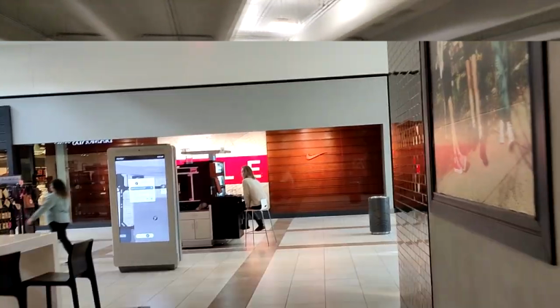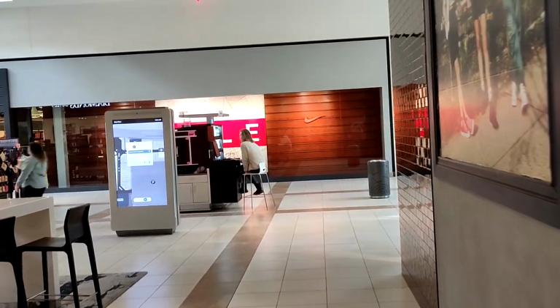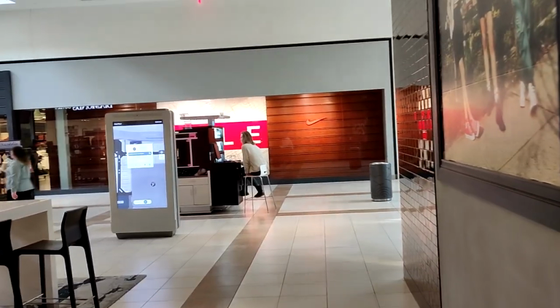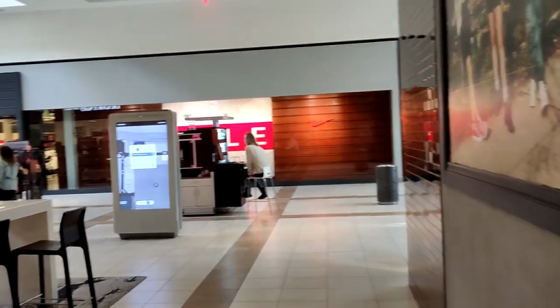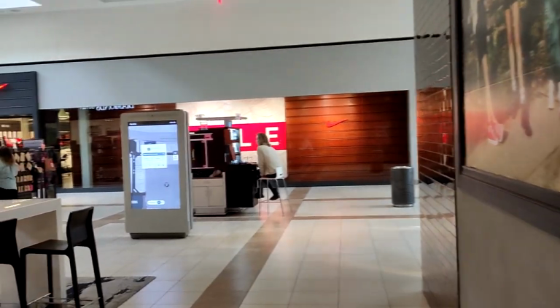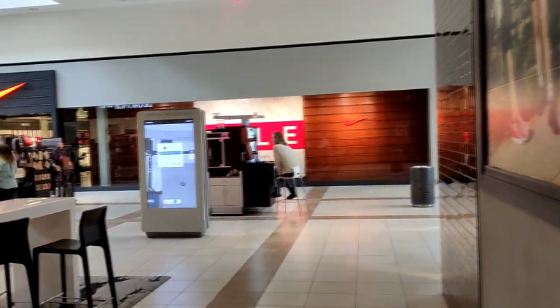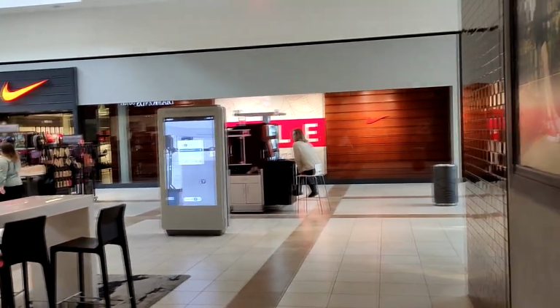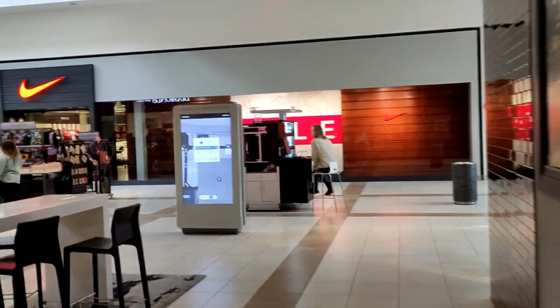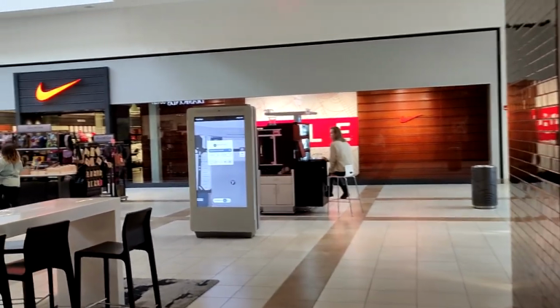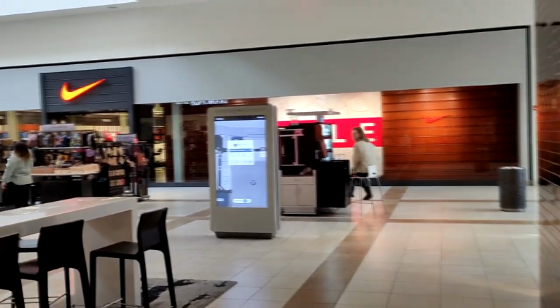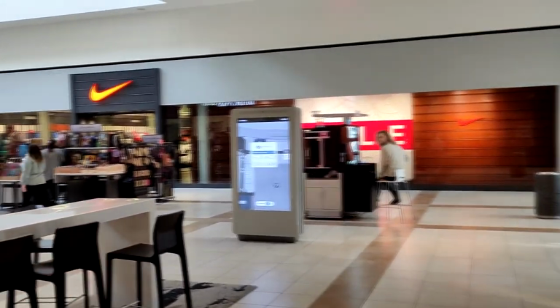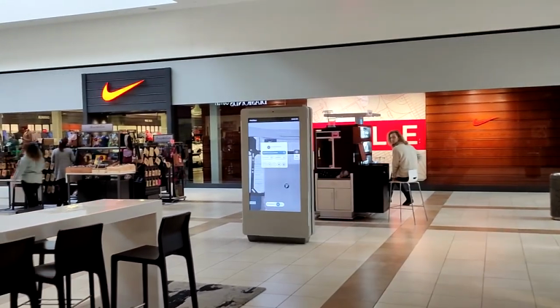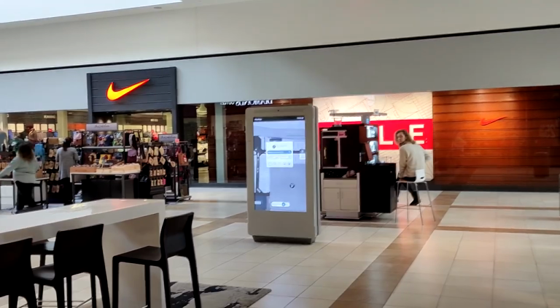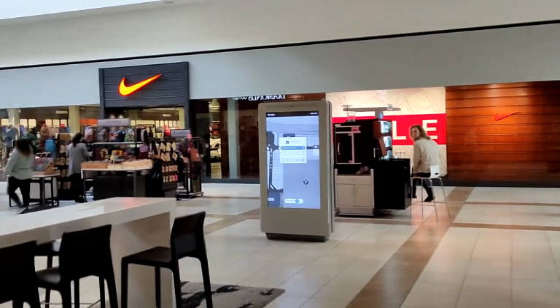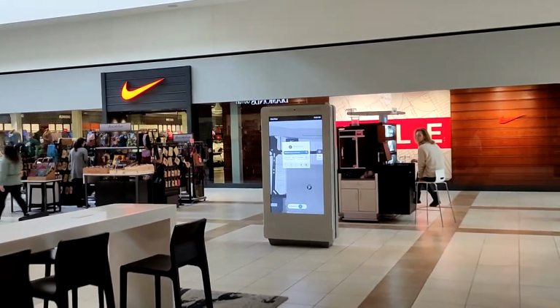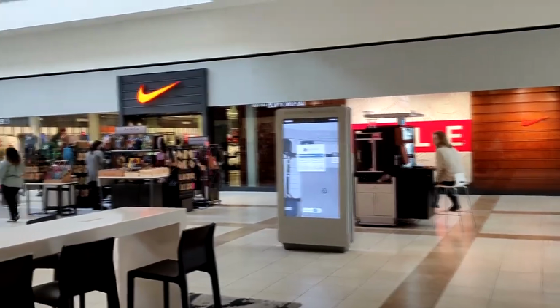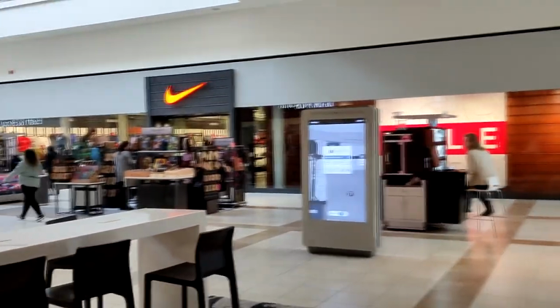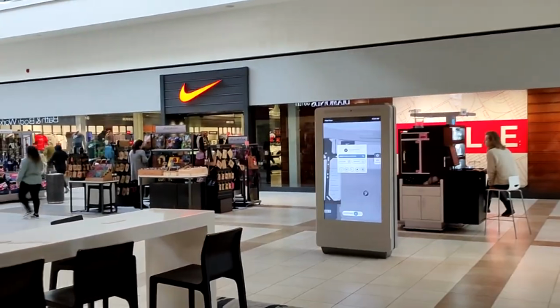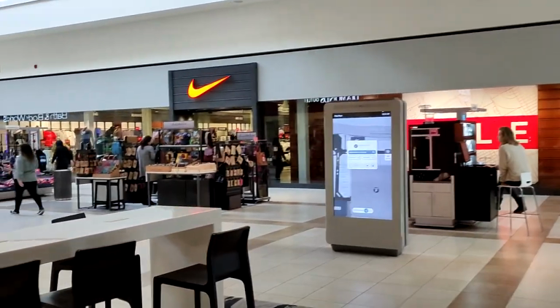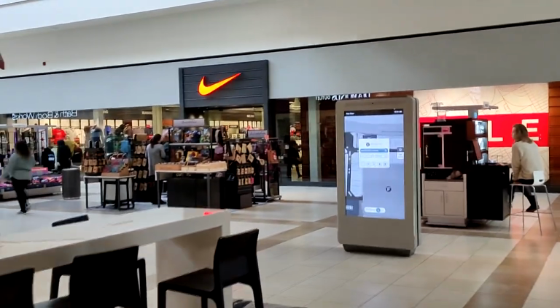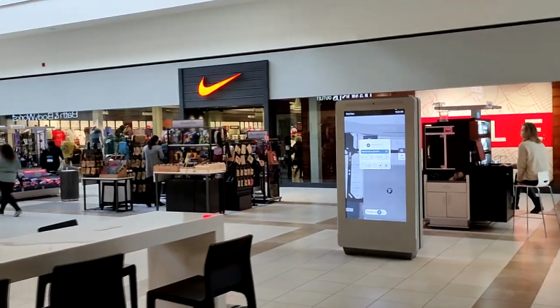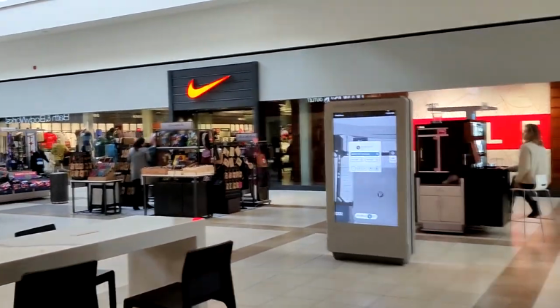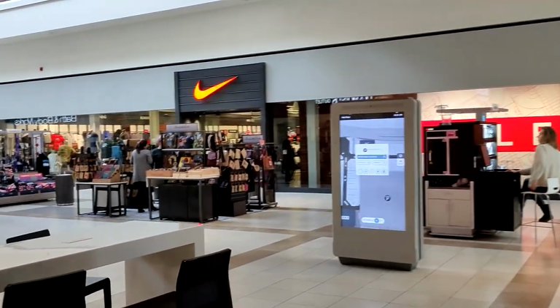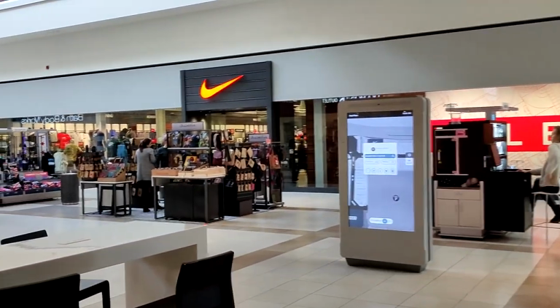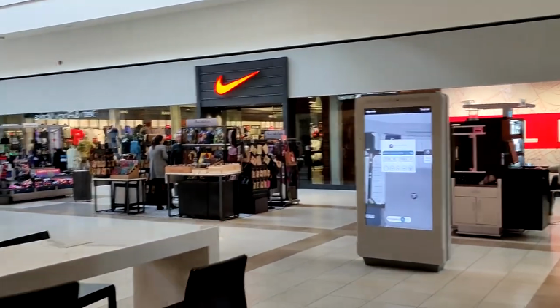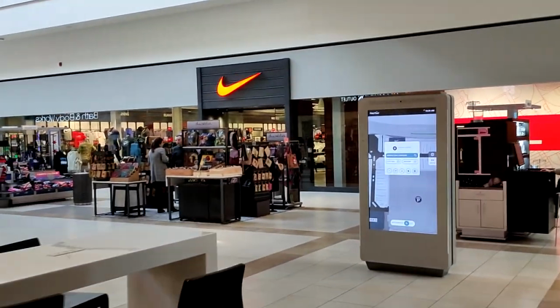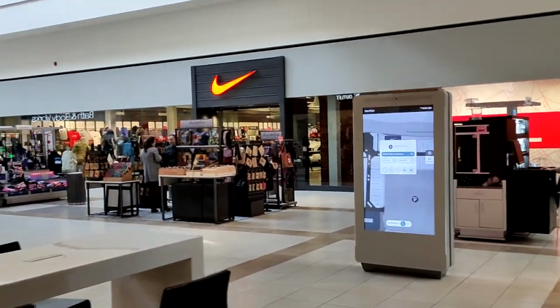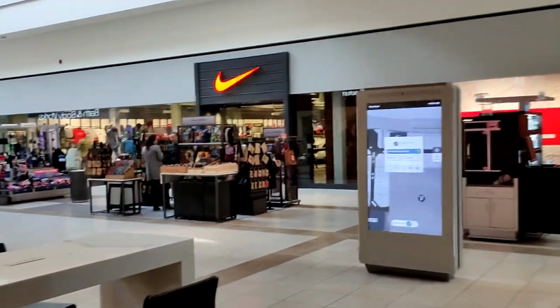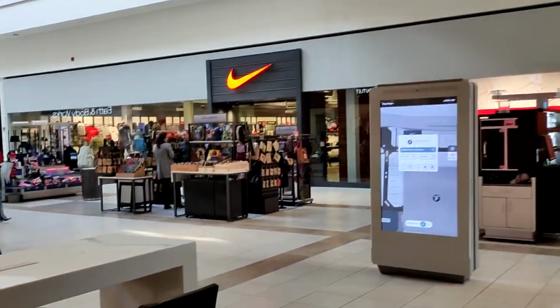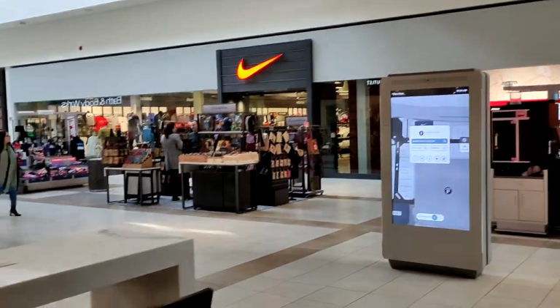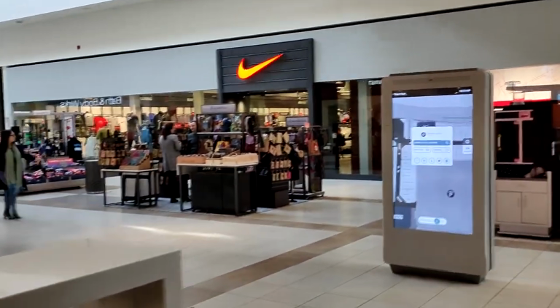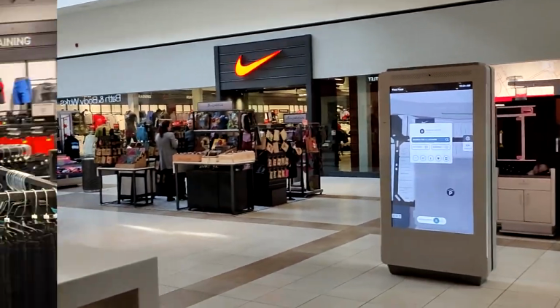First stop is the Nike store. Usually when I go here there's not much heat, but I'm going to go ahead and check it out since it's my first time vlogging the mall. Let's go ahead and see what's going on.